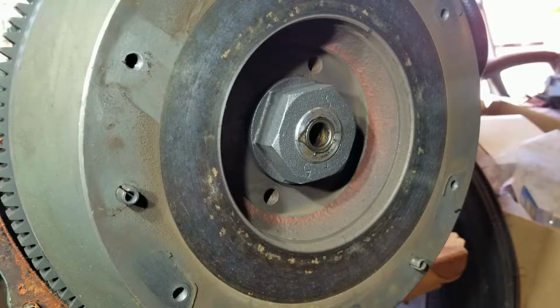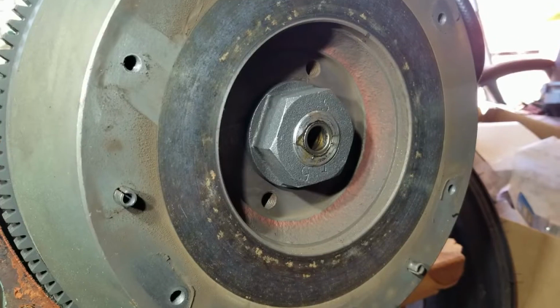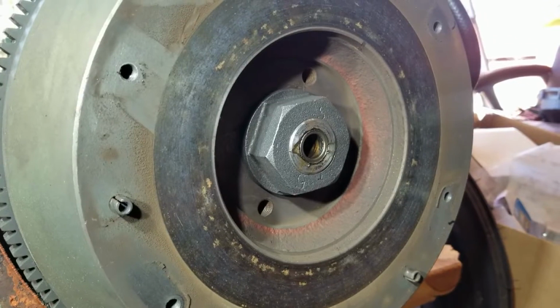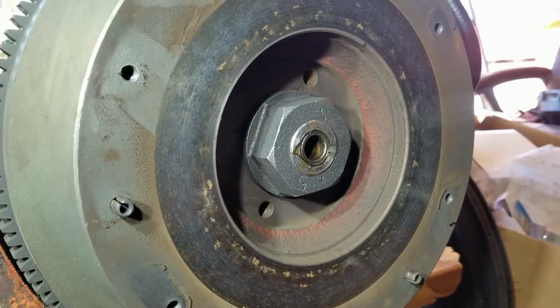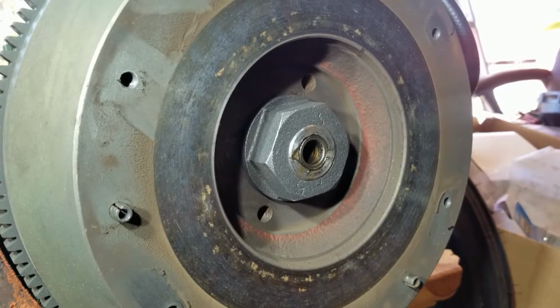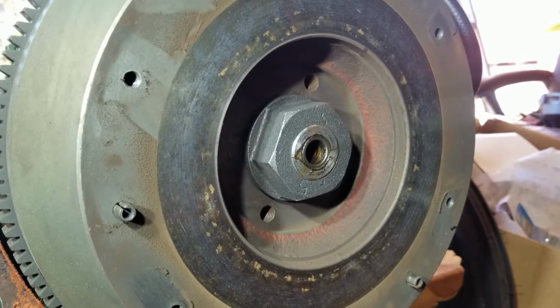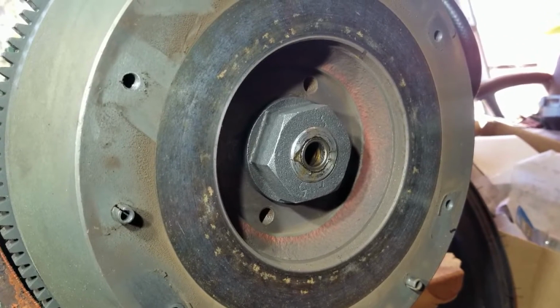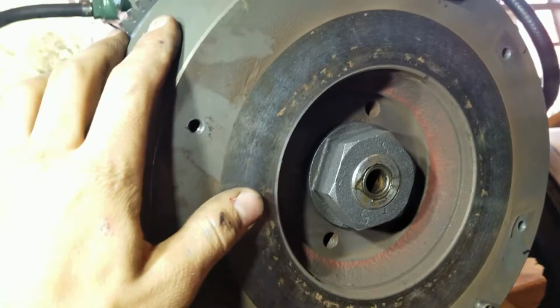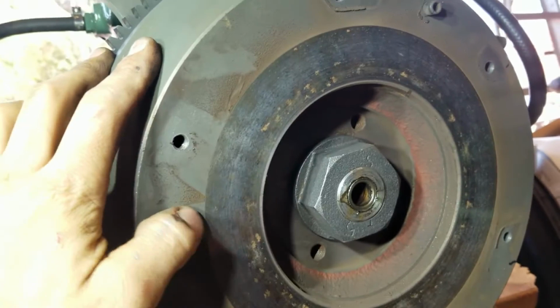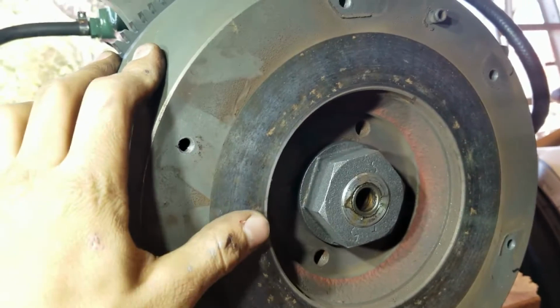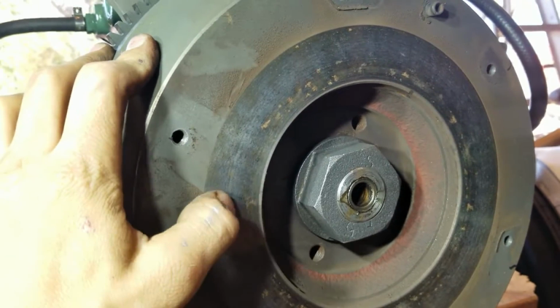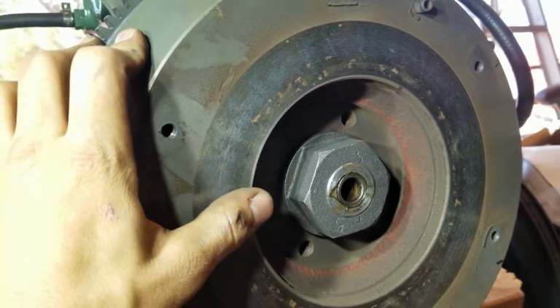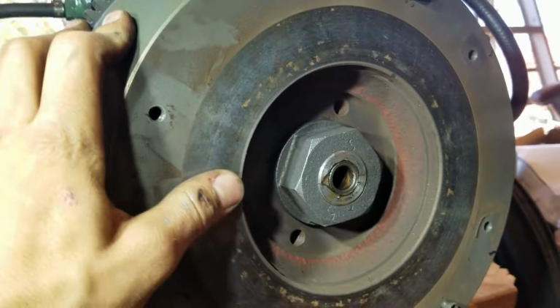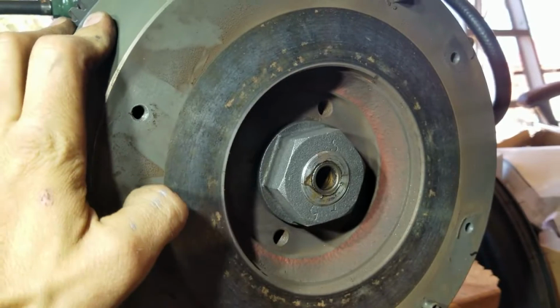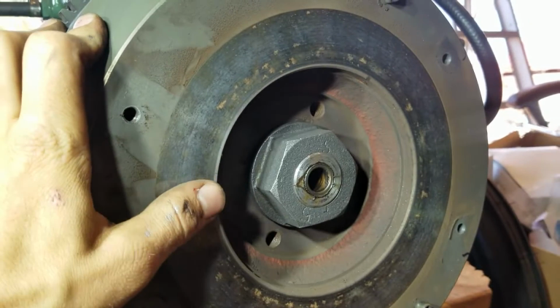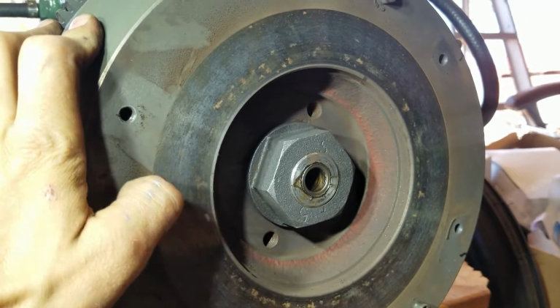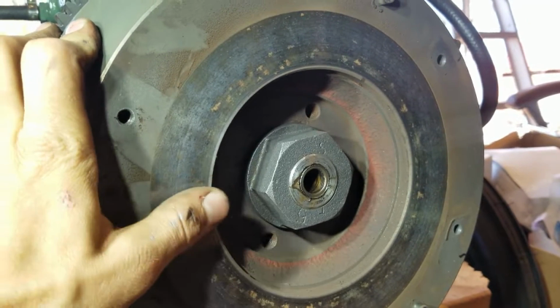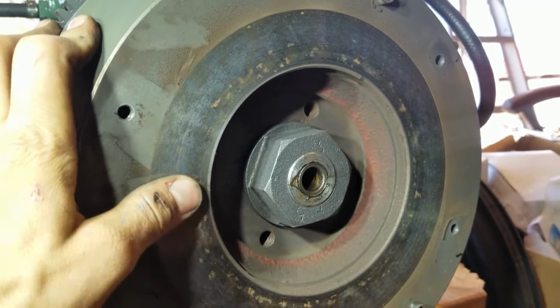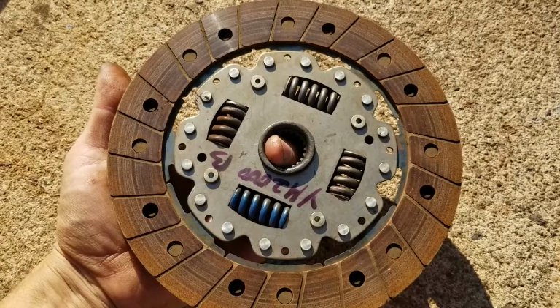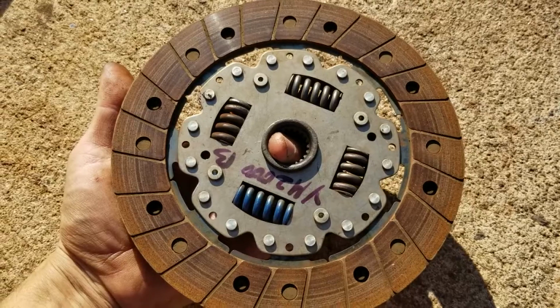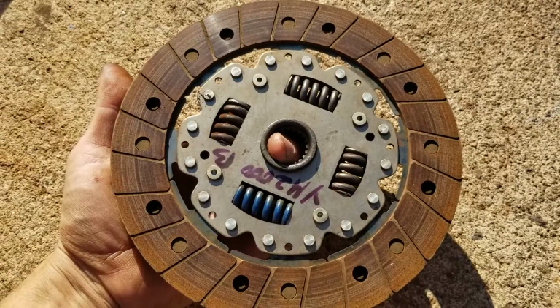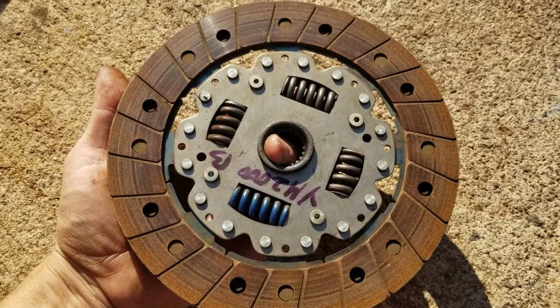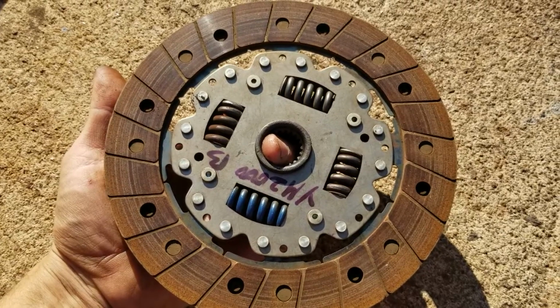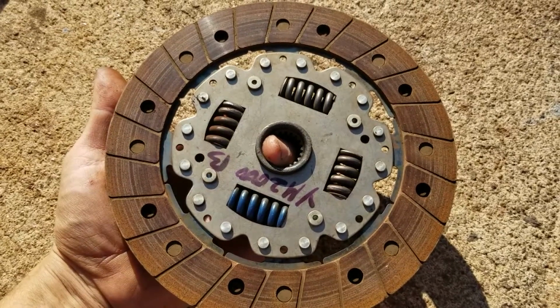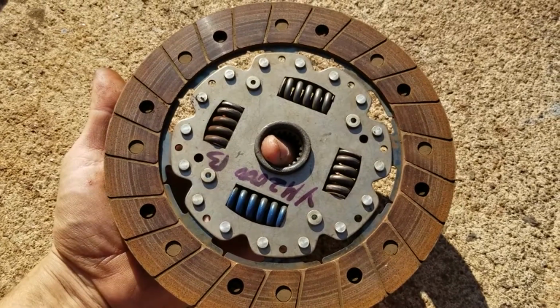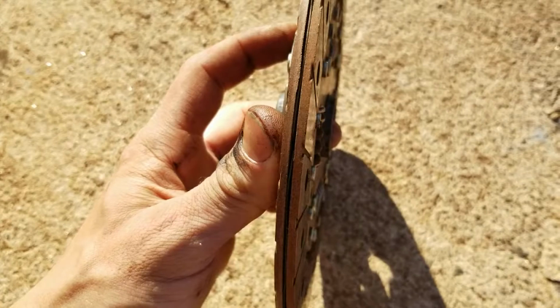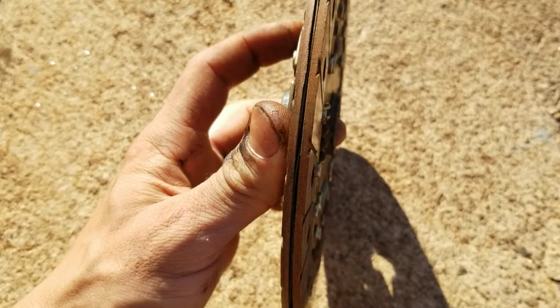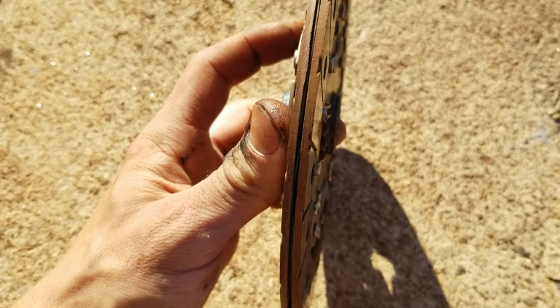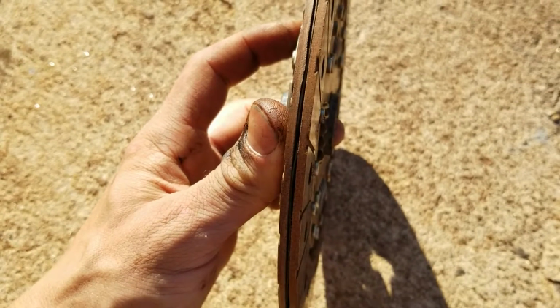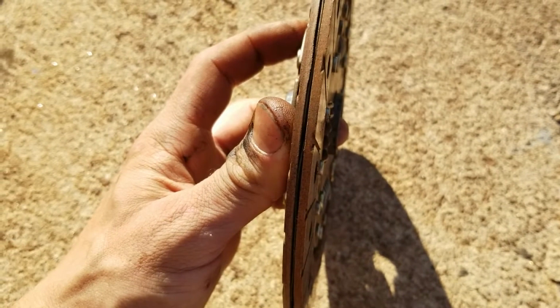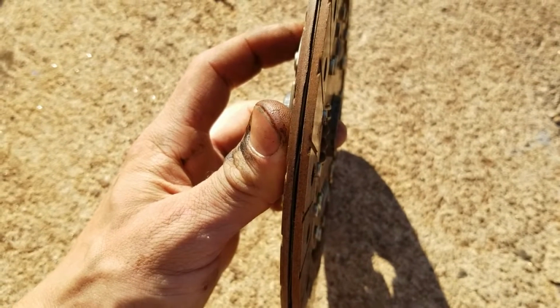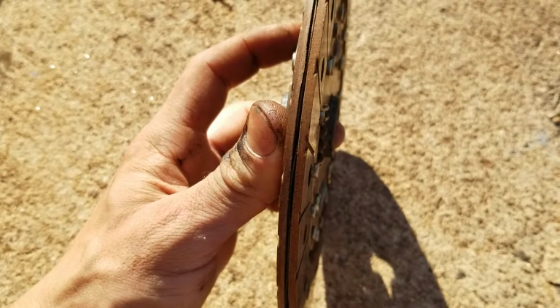Pressure plate looks alright. There's not really any grooves in here — that's good. Clutch is in great shape. Look how much meat we got left on there.